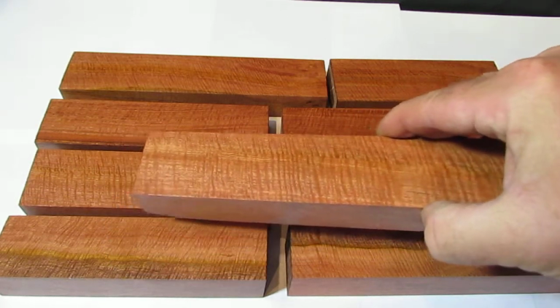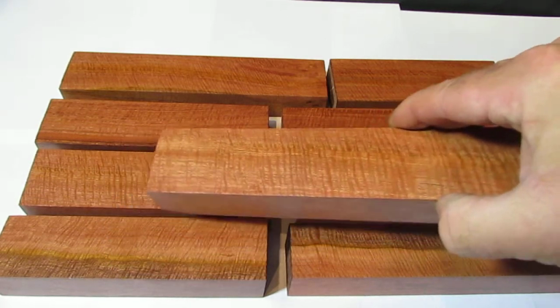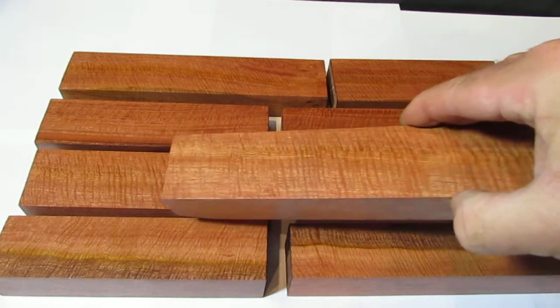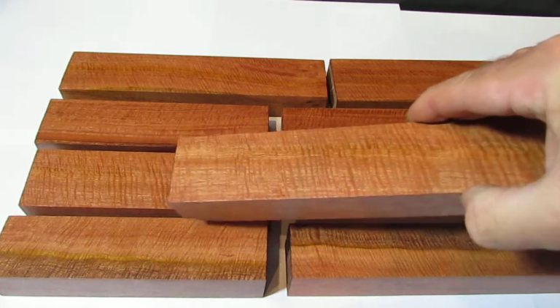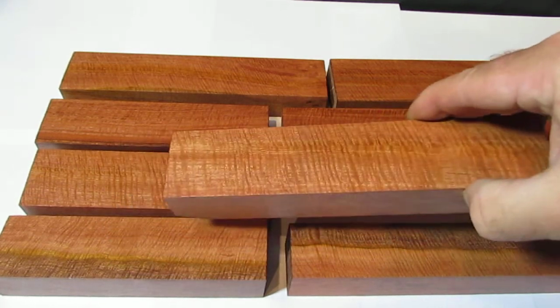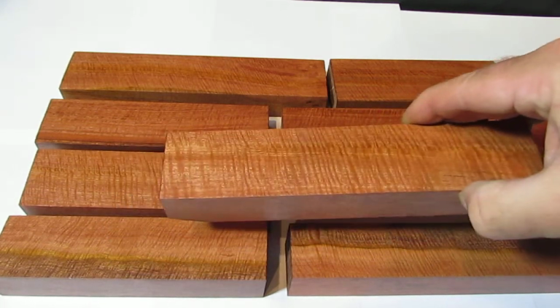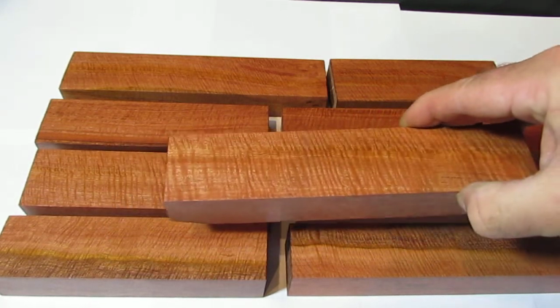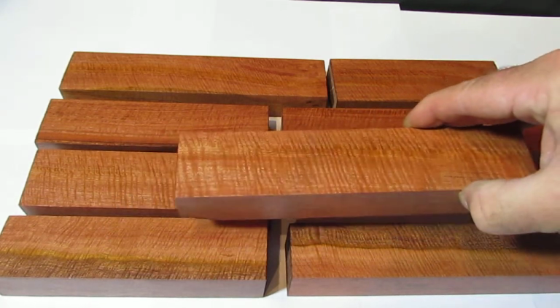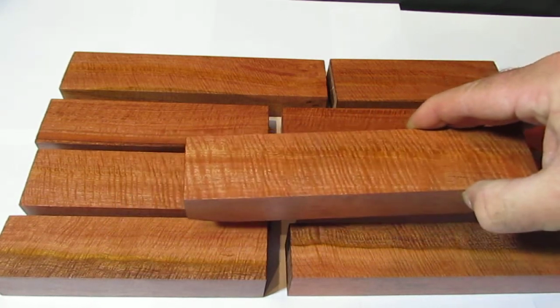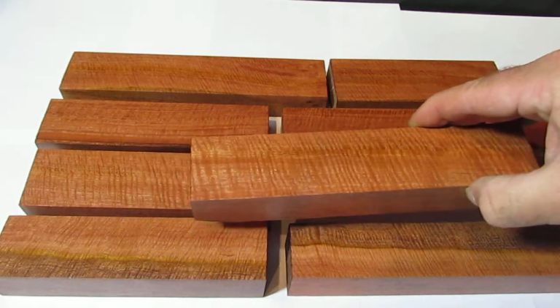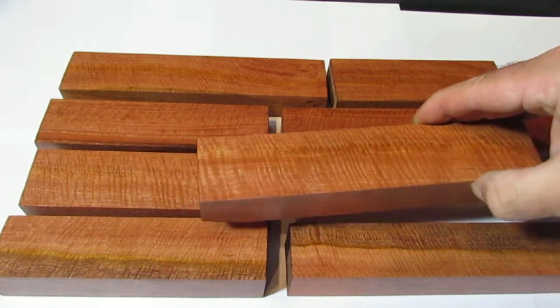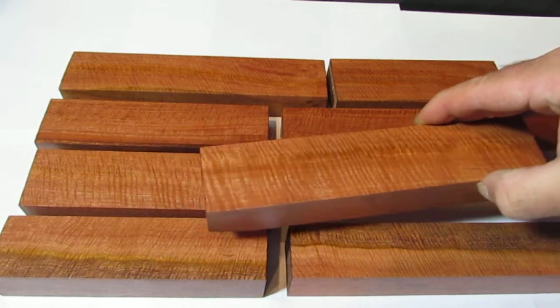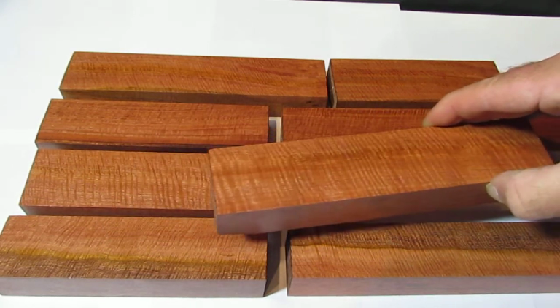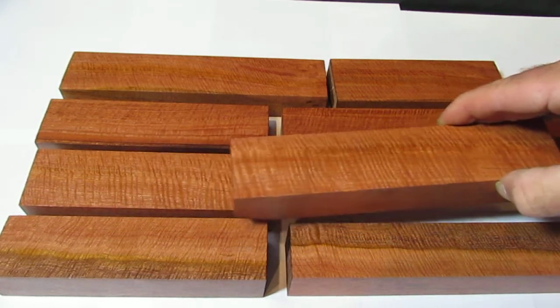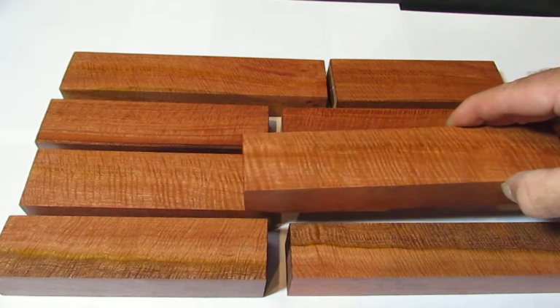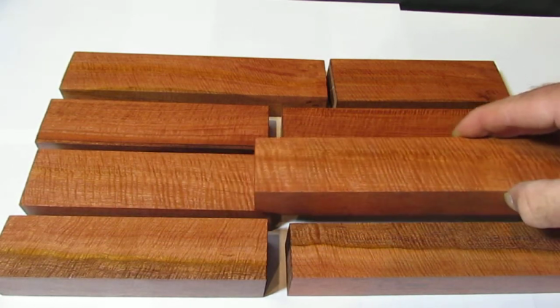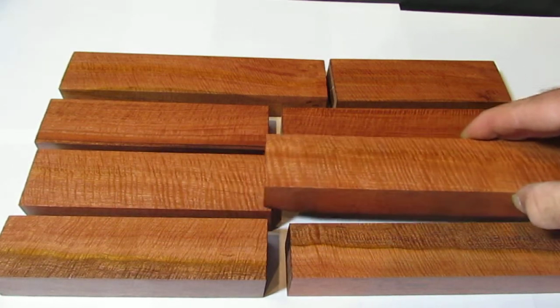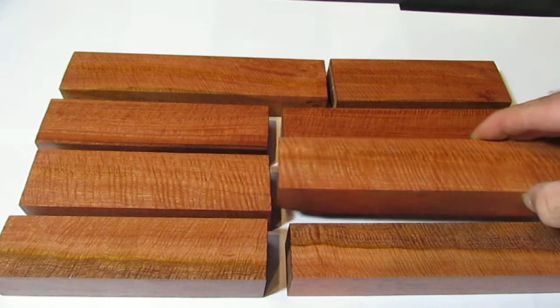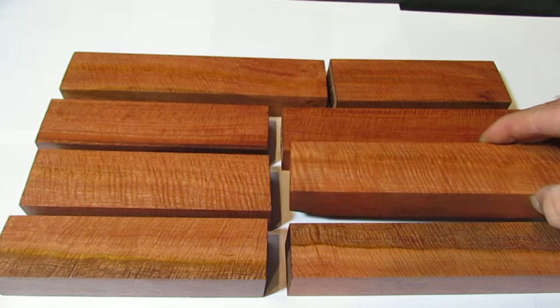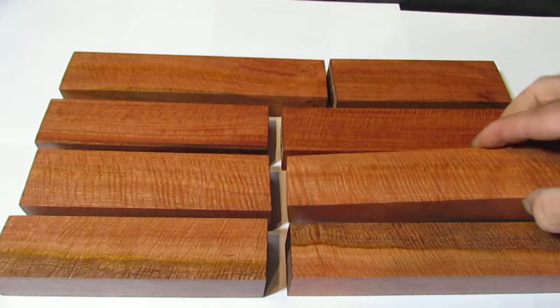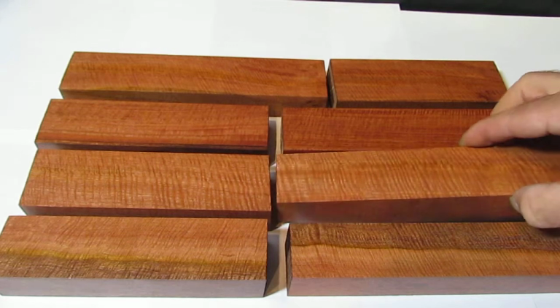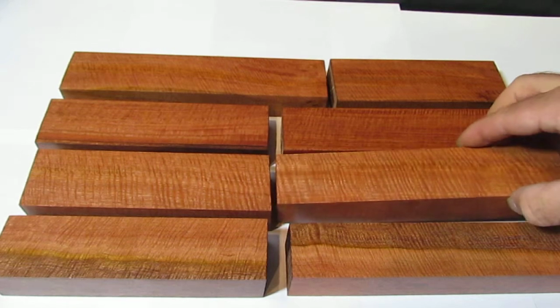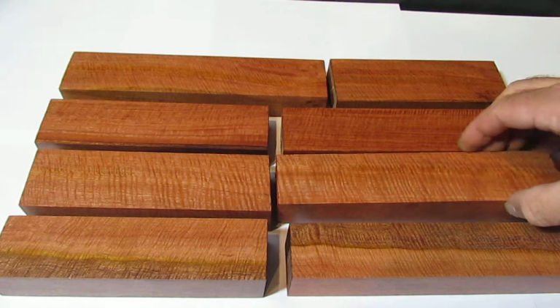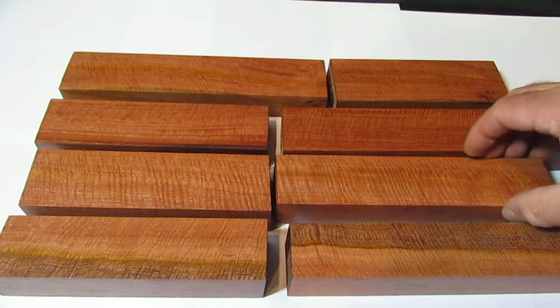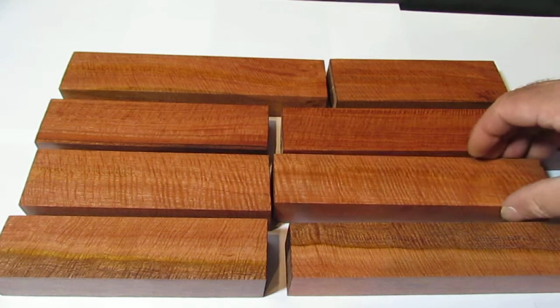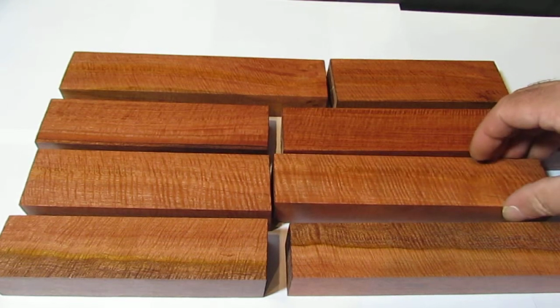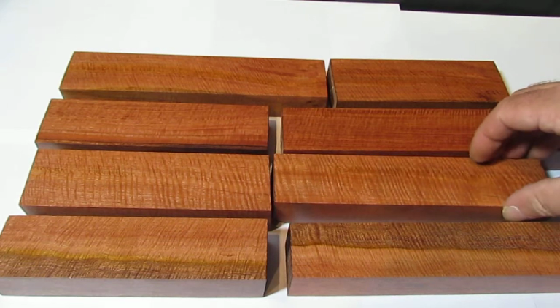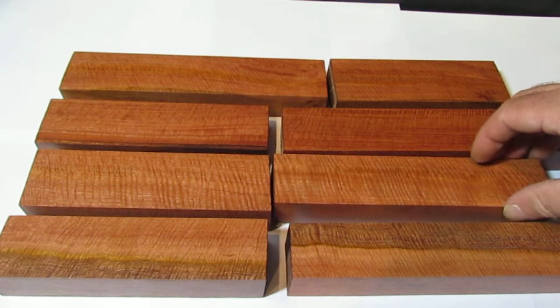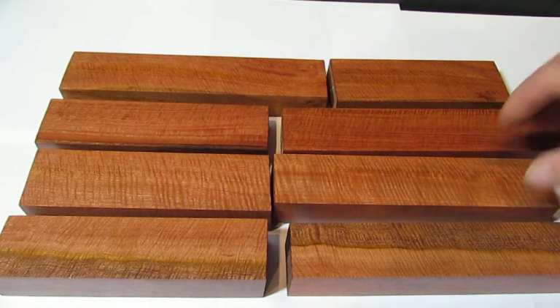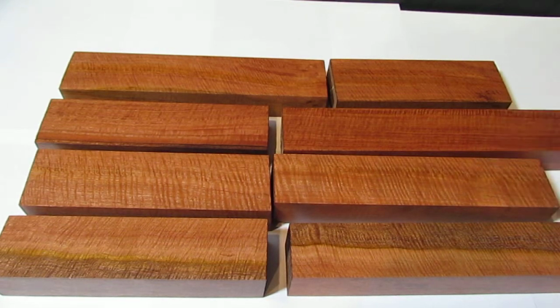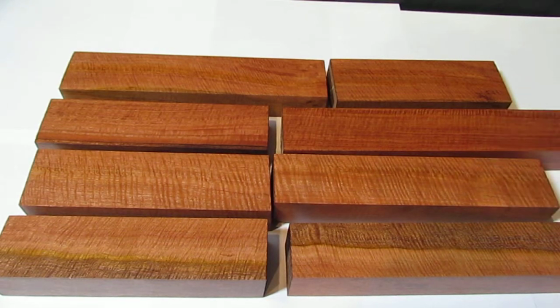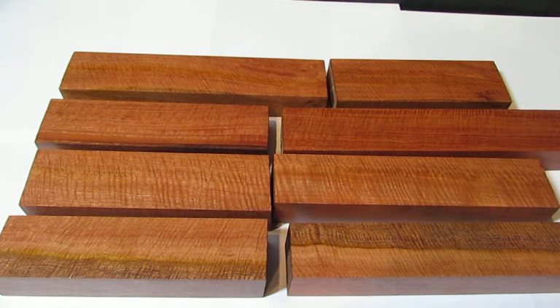It's got nice fiddleback figure. Kind of a pinkish red, almost a flesh tone color.